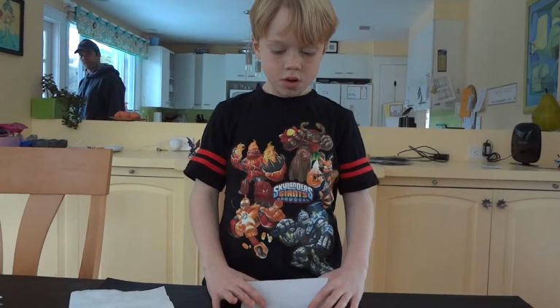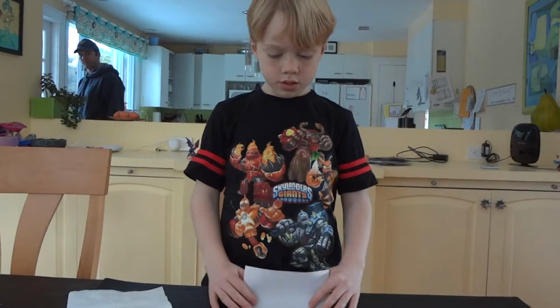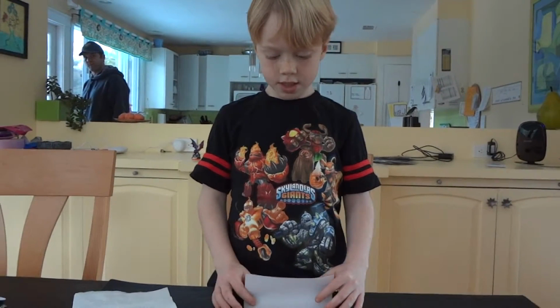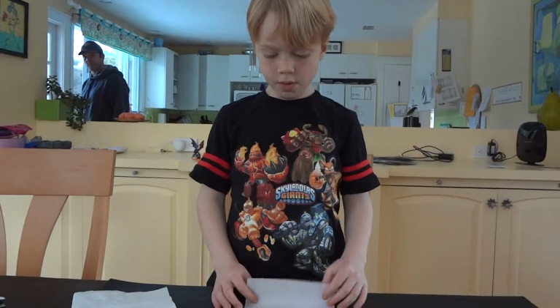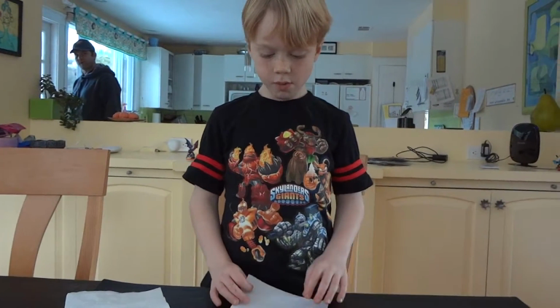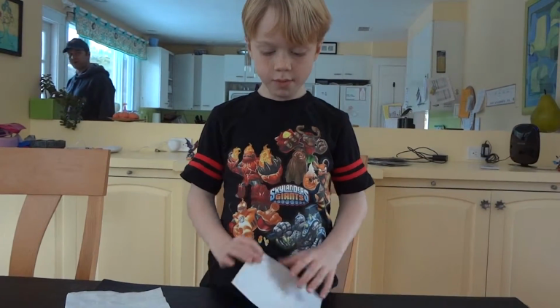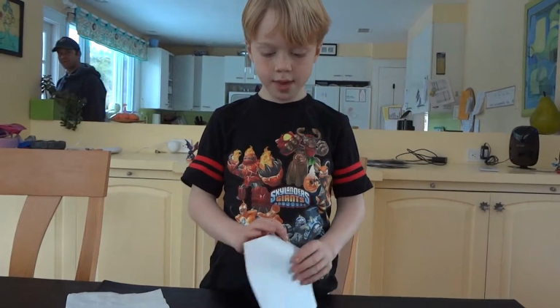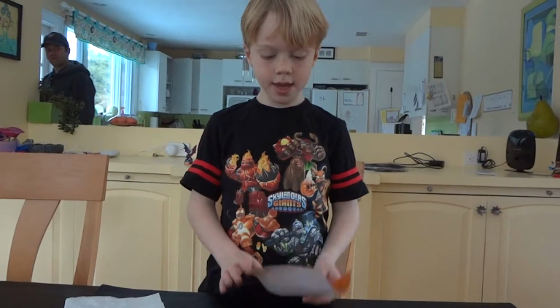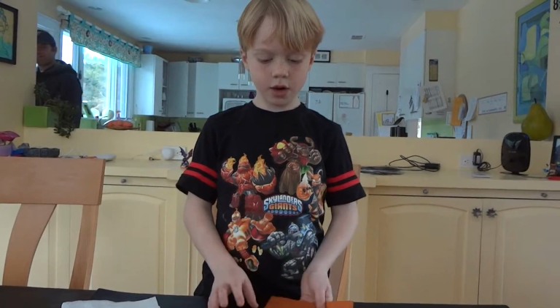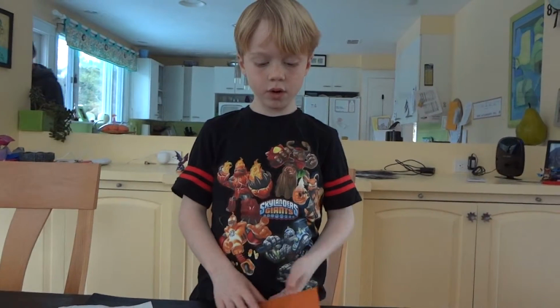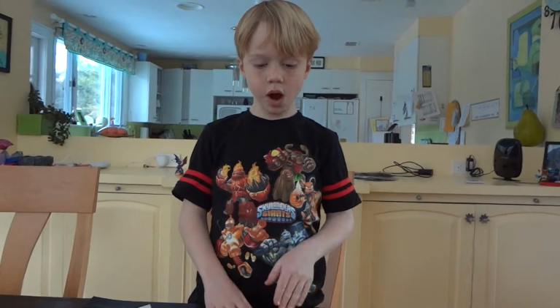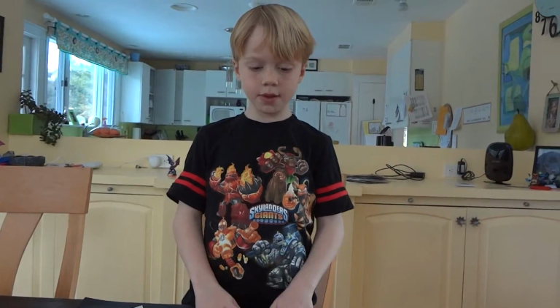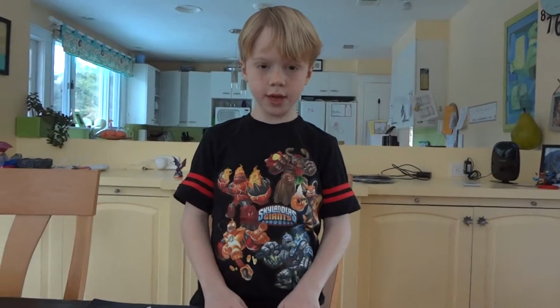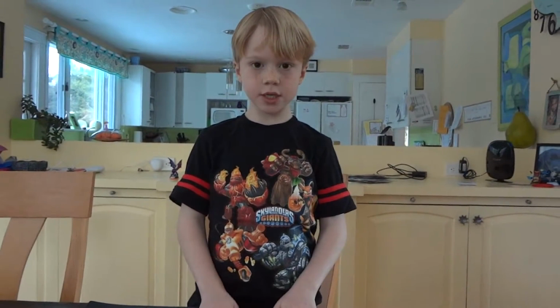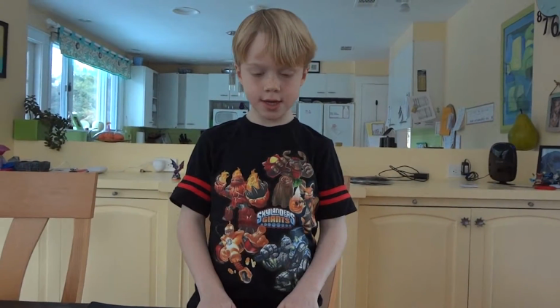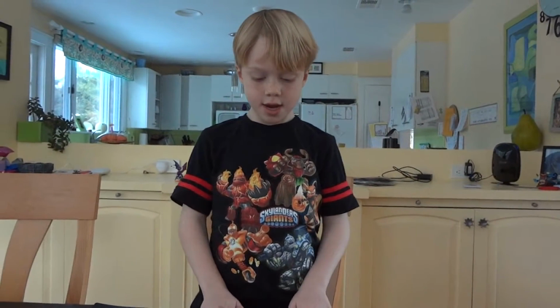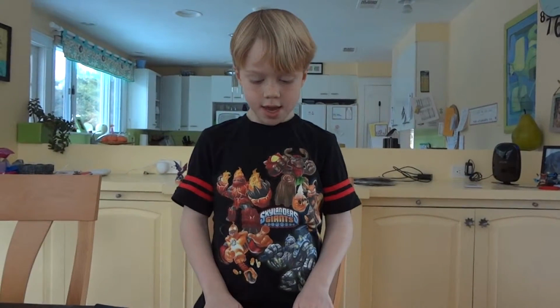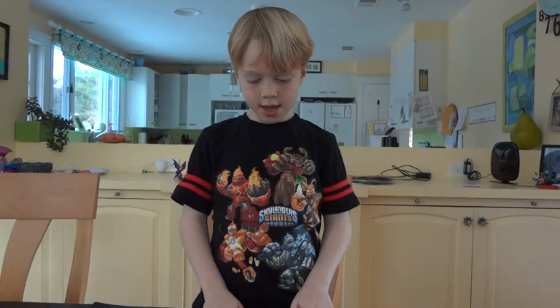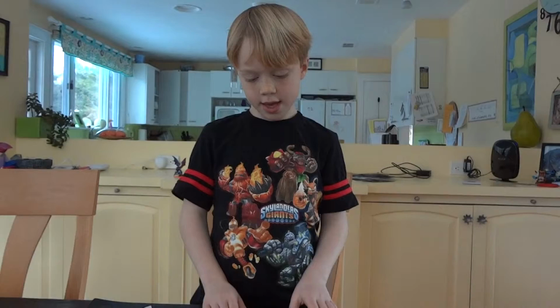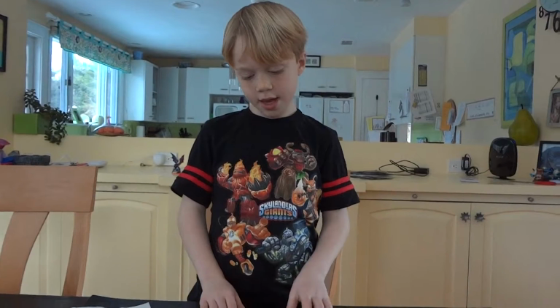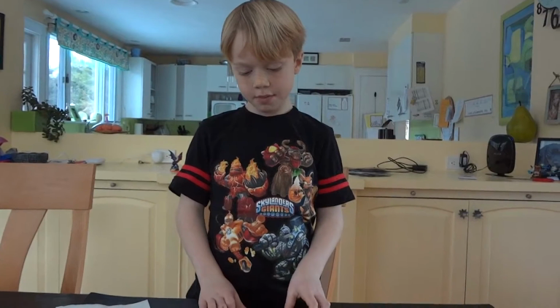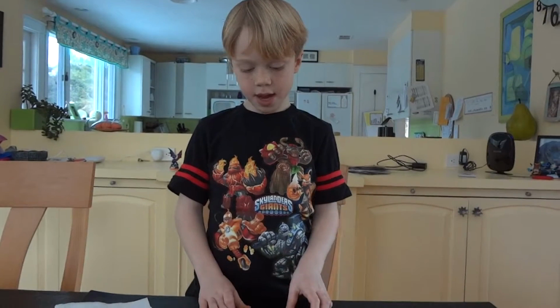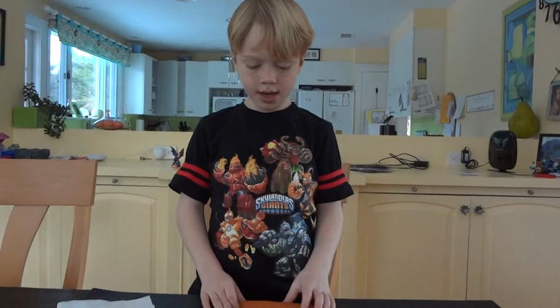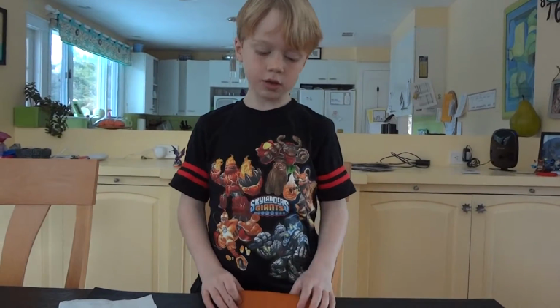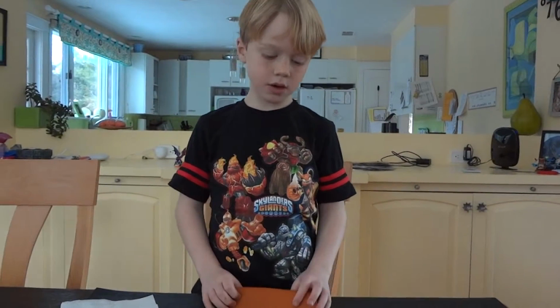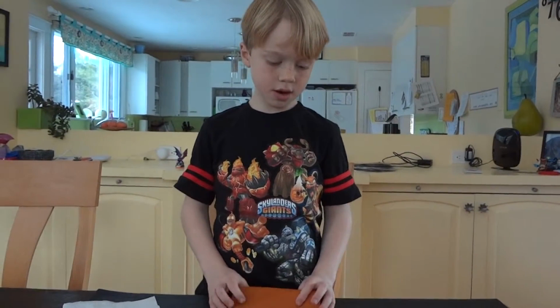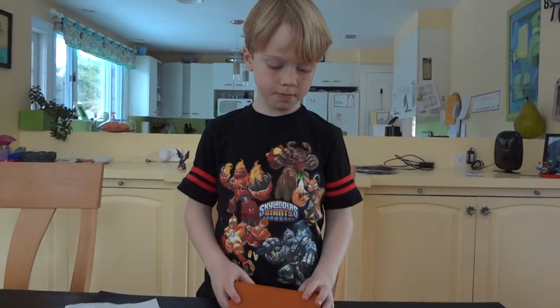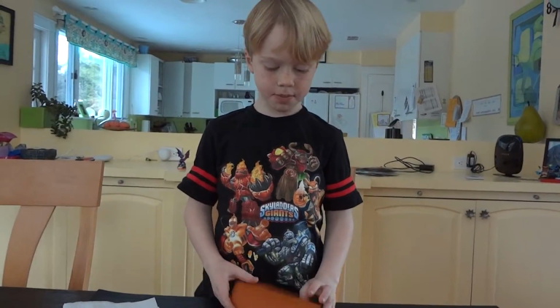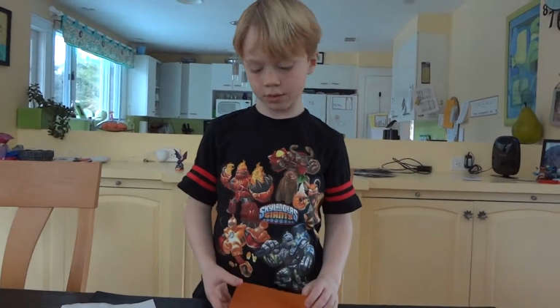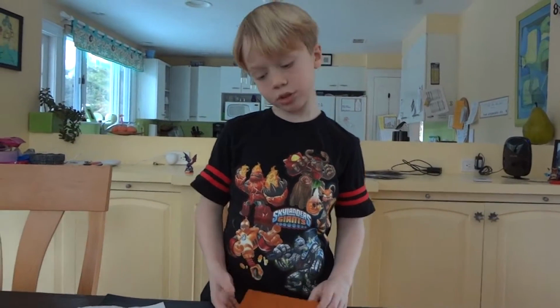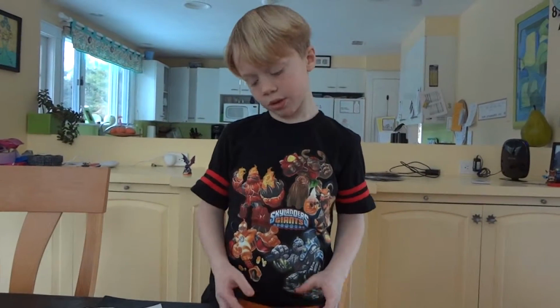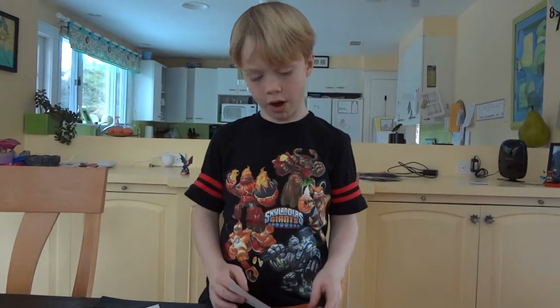Today we will be making an origami fish. It can be any color, but I'm just using this one.